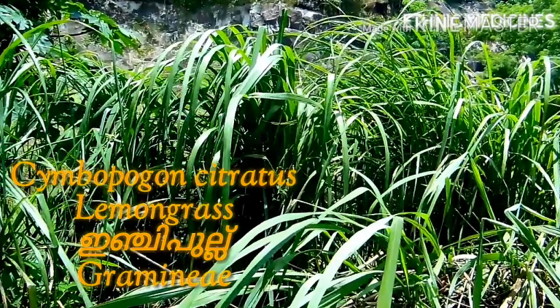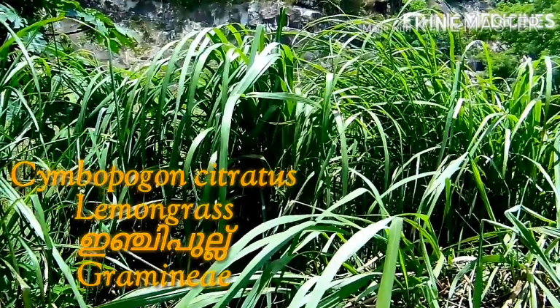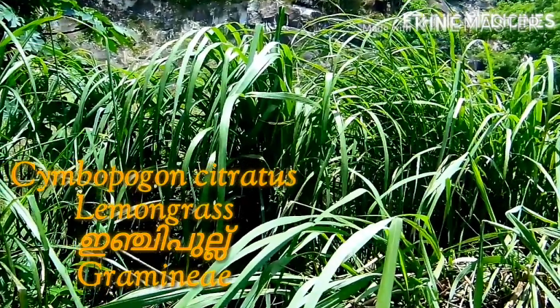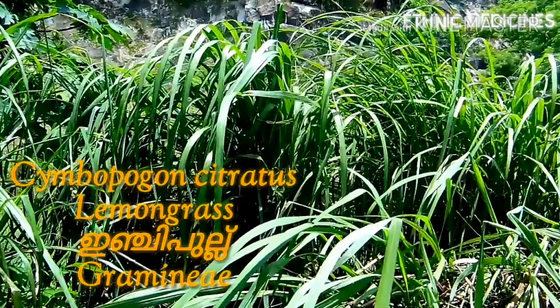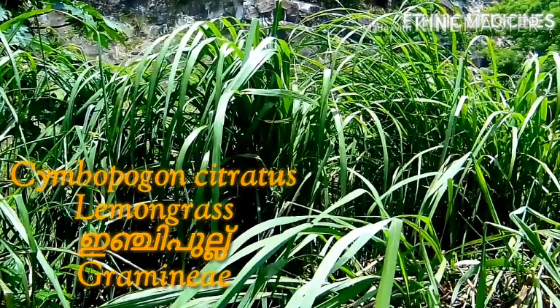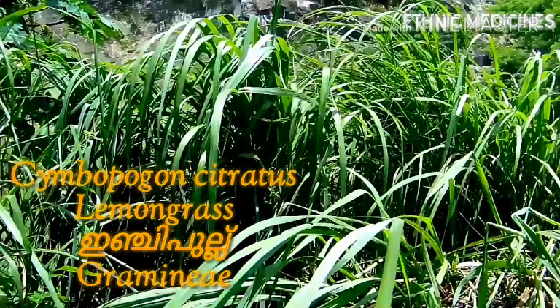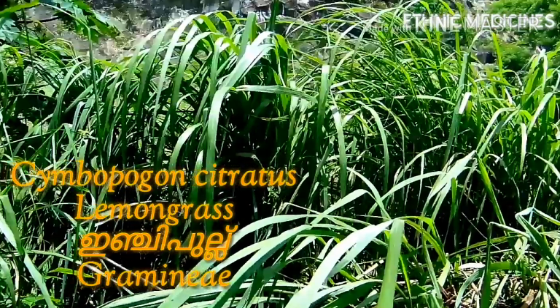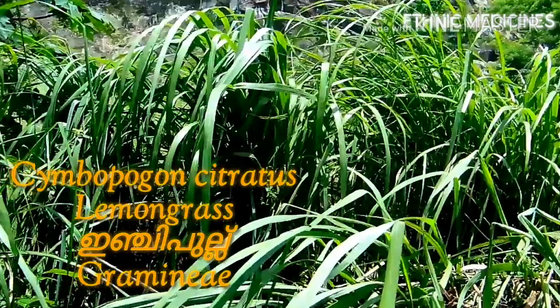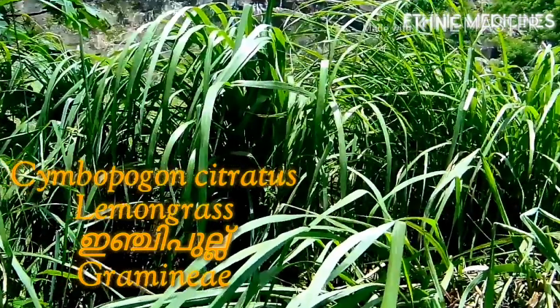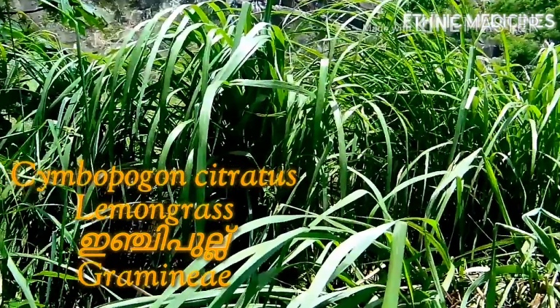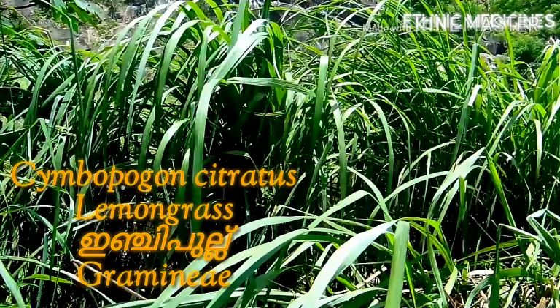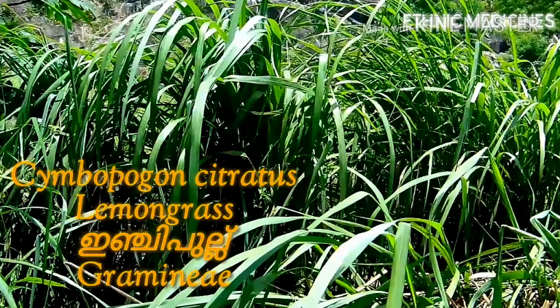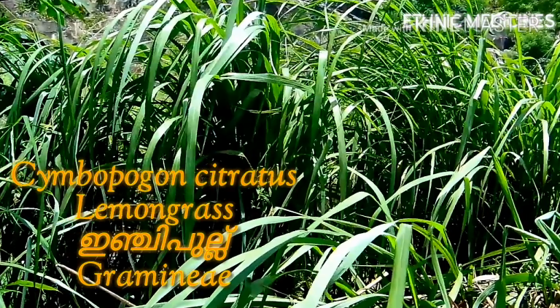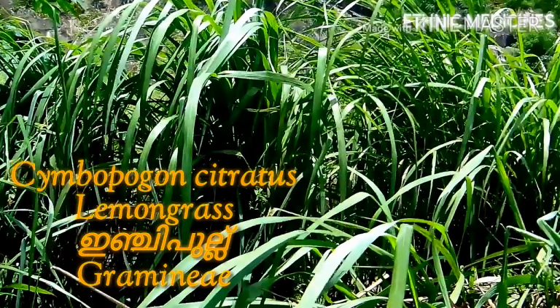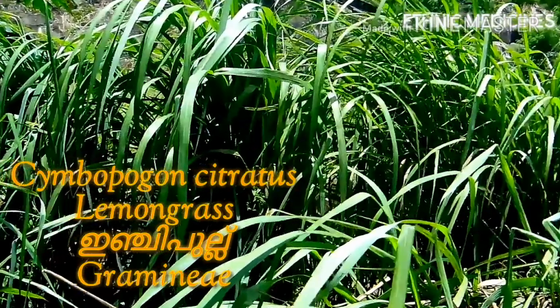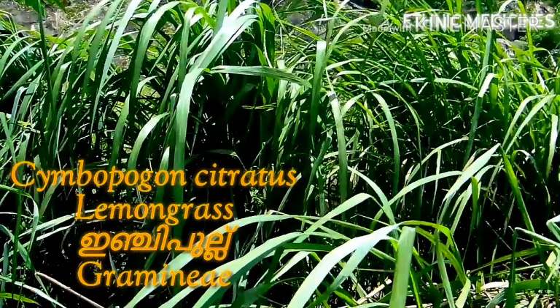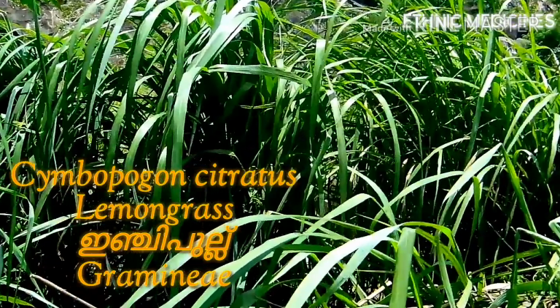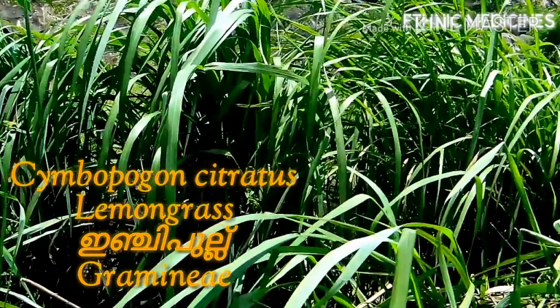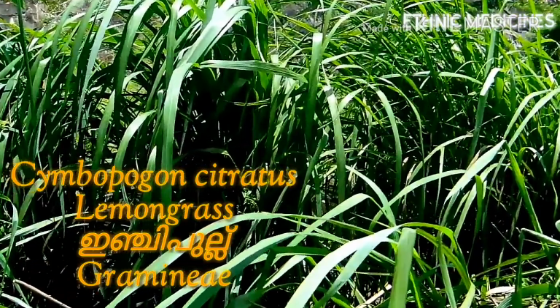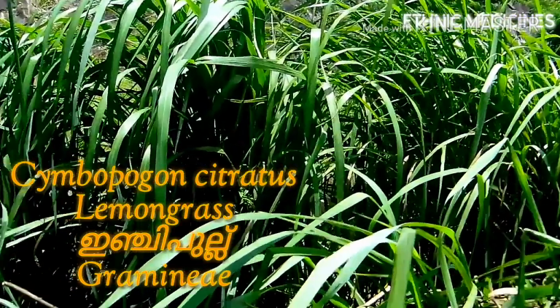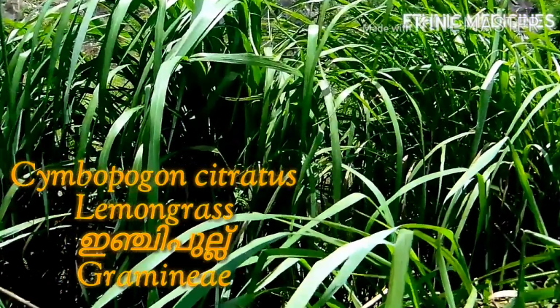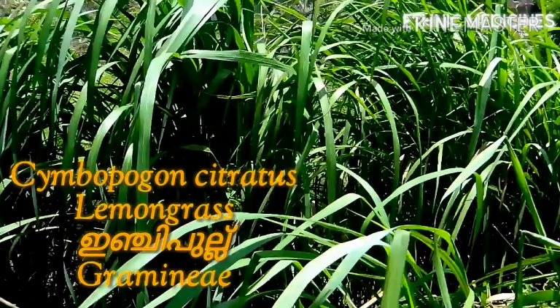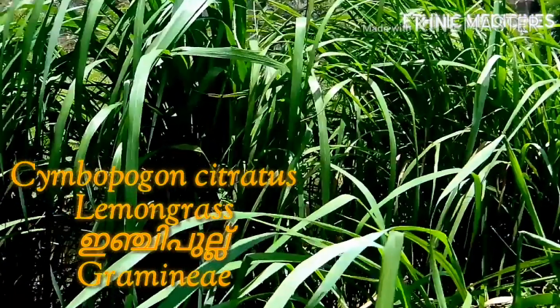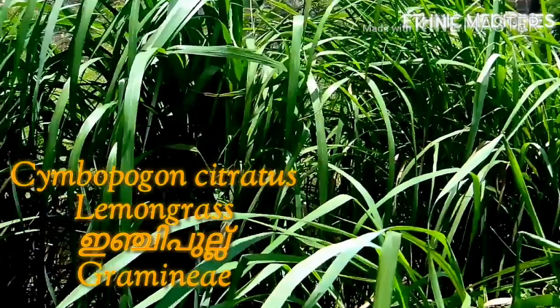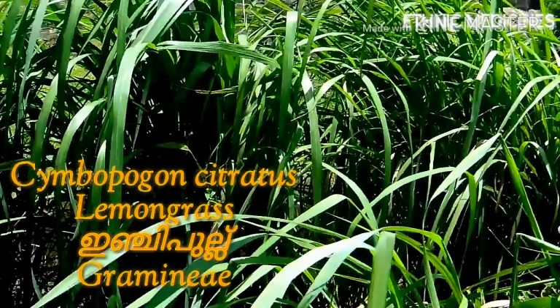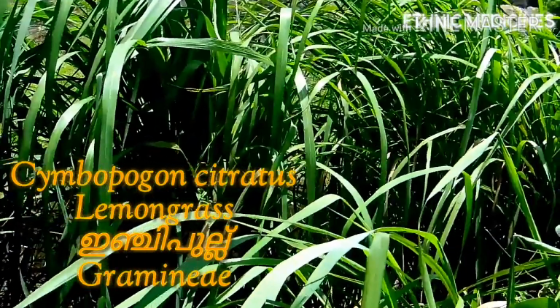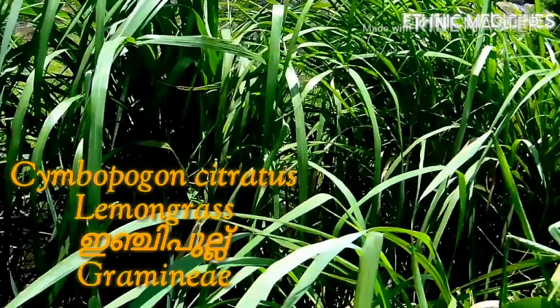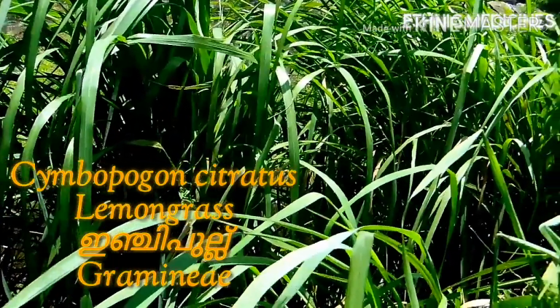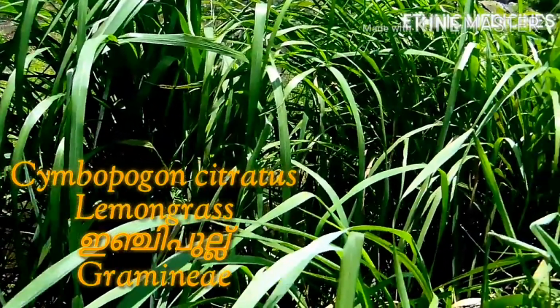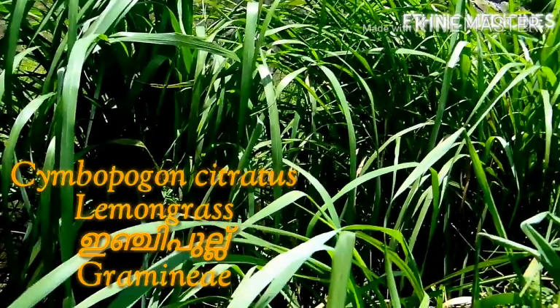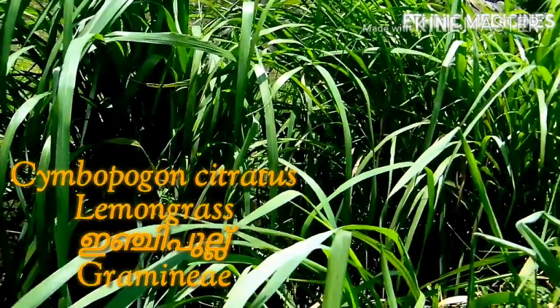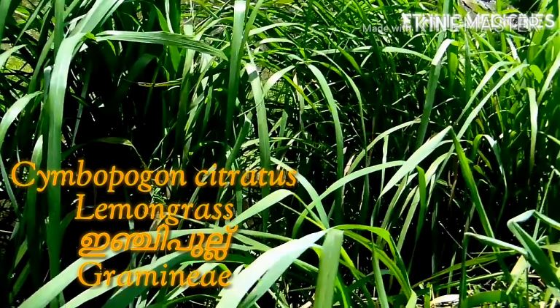Lemongrass is rich in calcium, copper, iron, magnesium, manganese, potassium, zinc, and B vitamins.